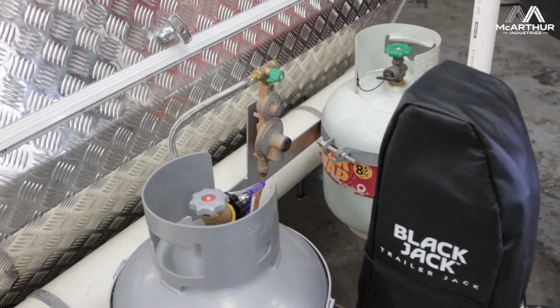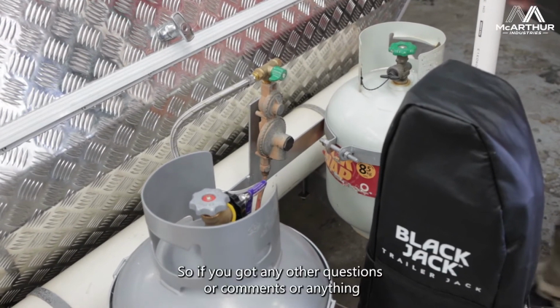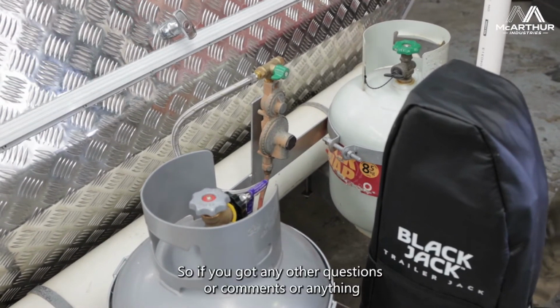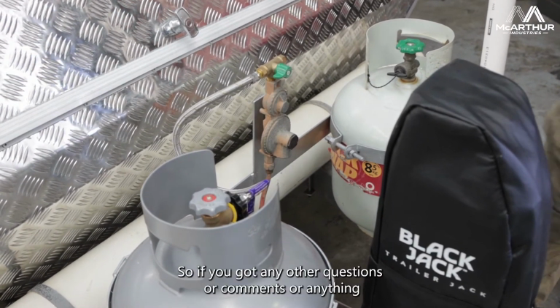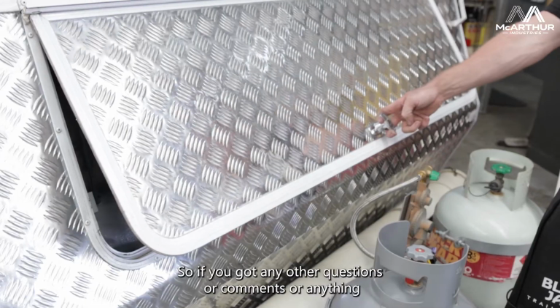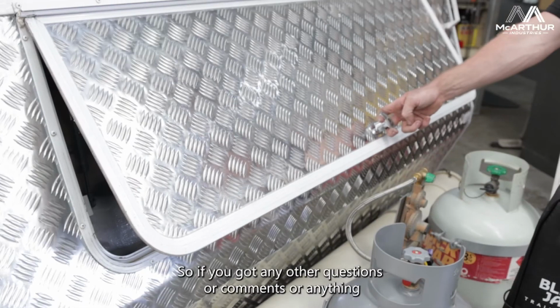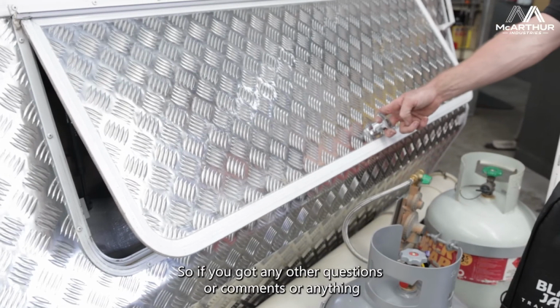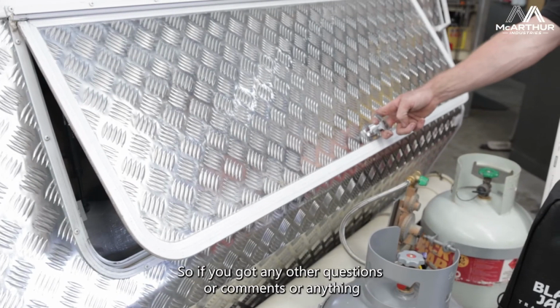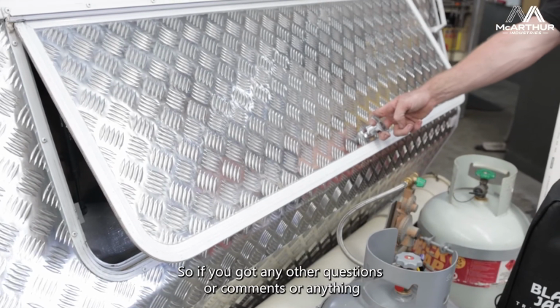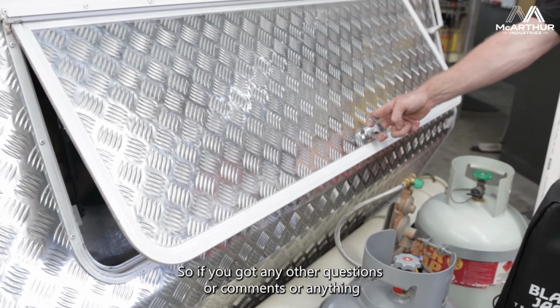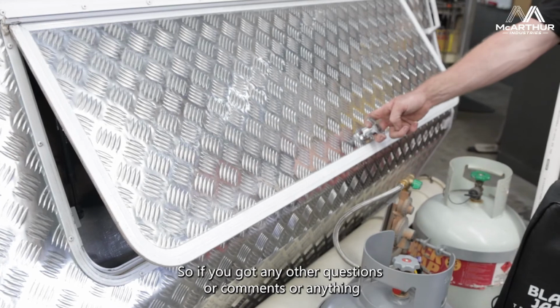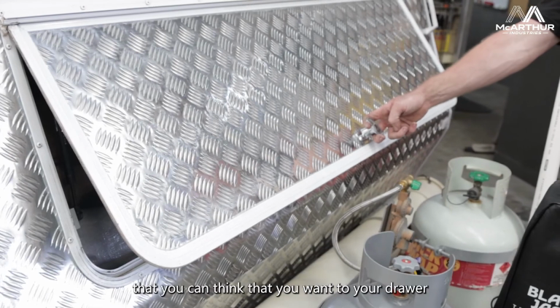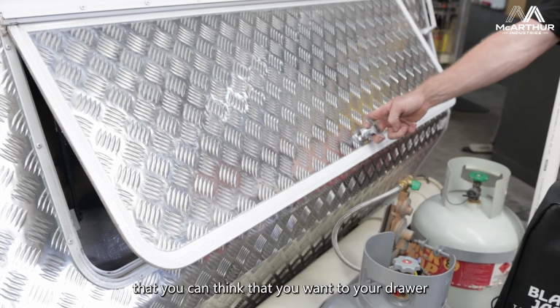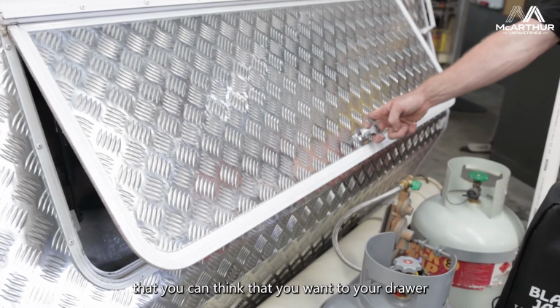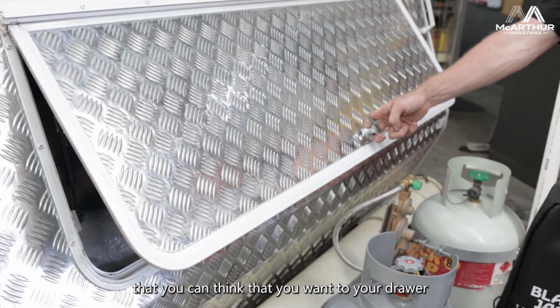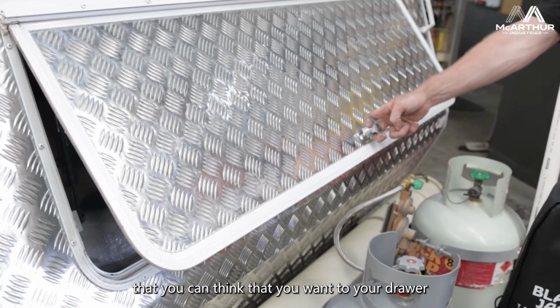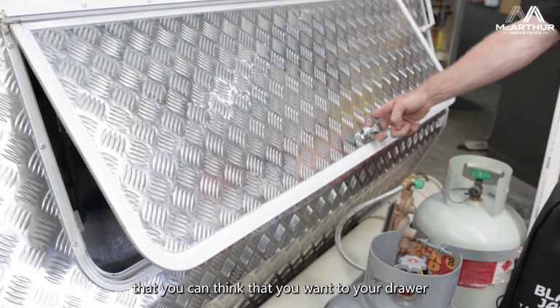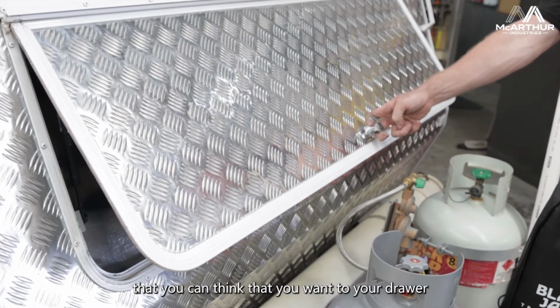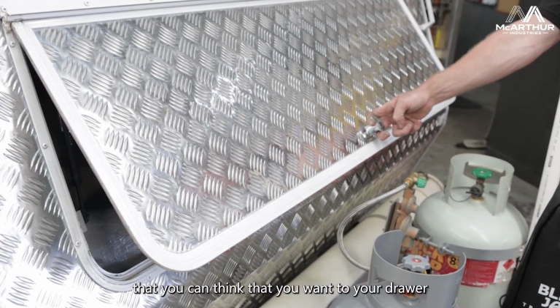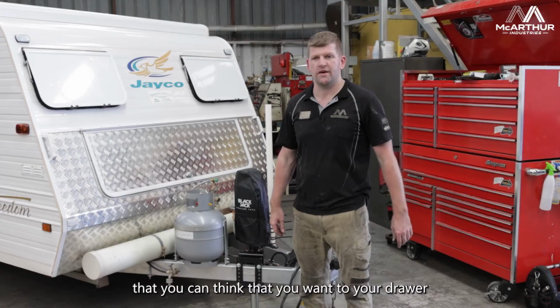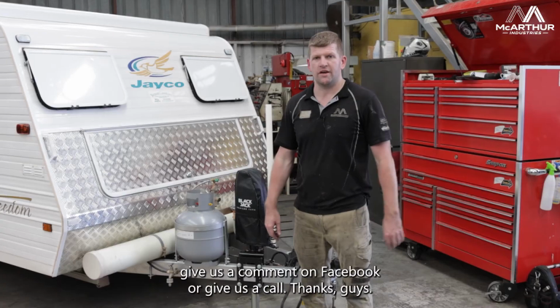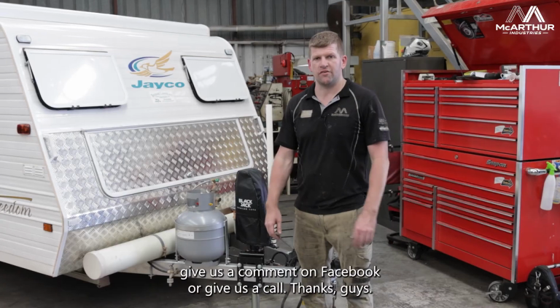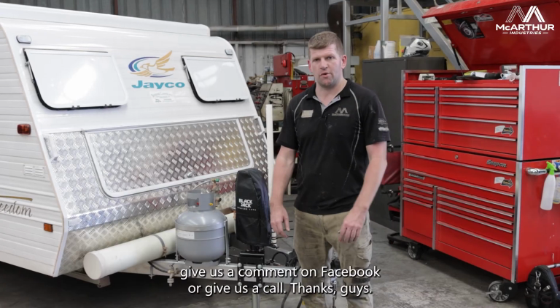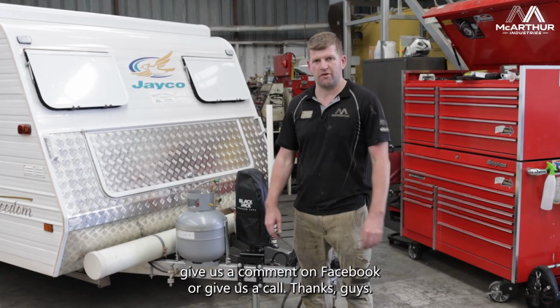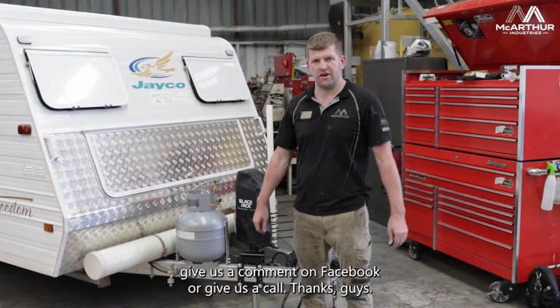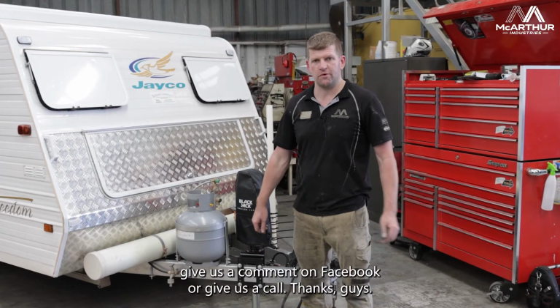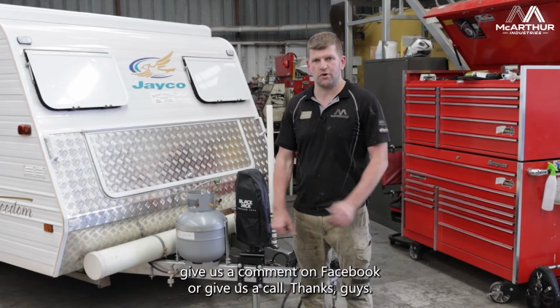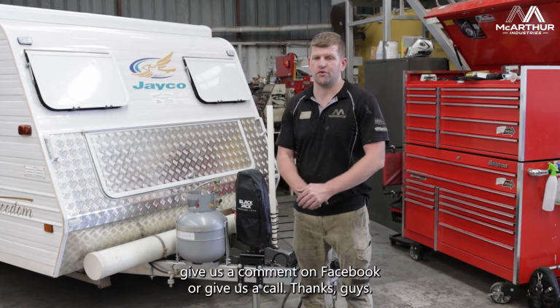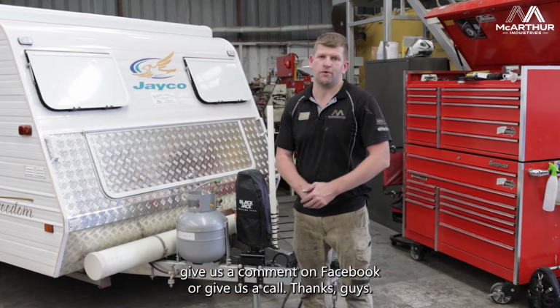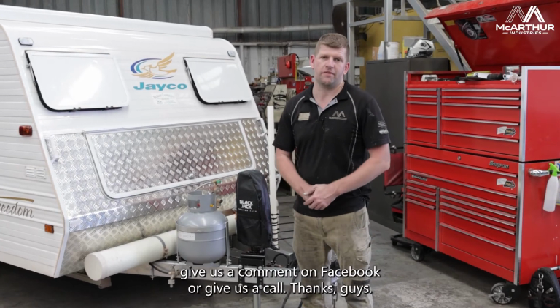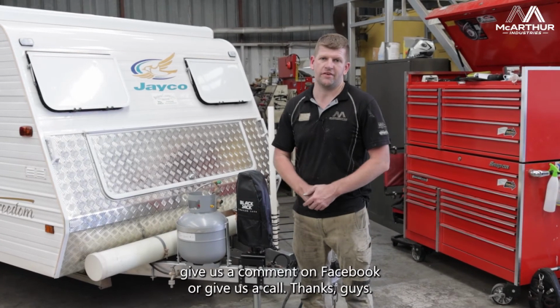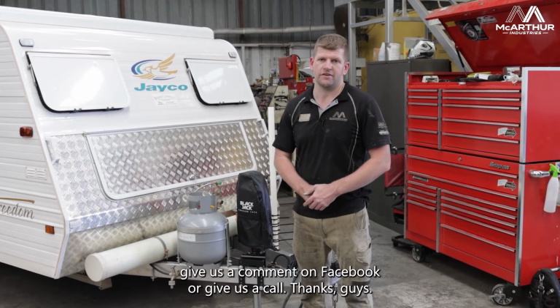So if you've got any other questions, comments, or anything you'd want on your caravan, give us a comment on Facebook or give us a call. Thanks guys.